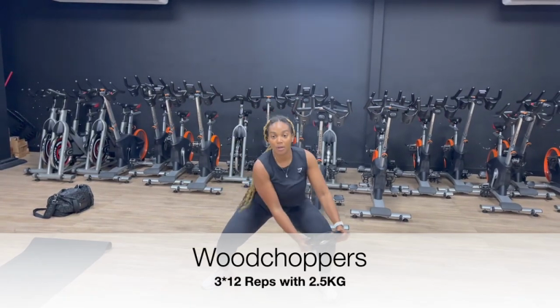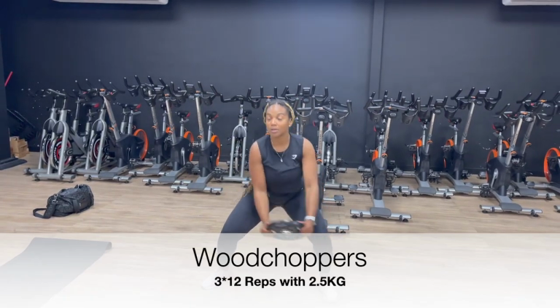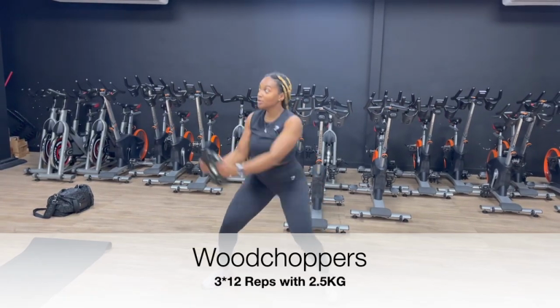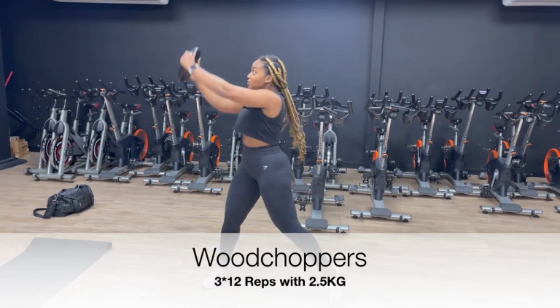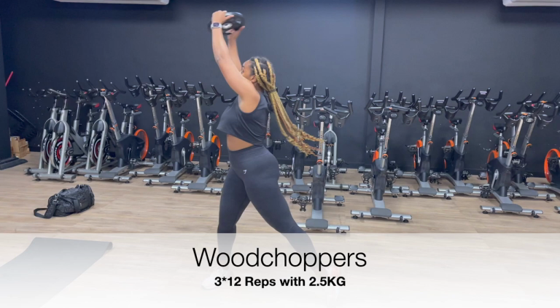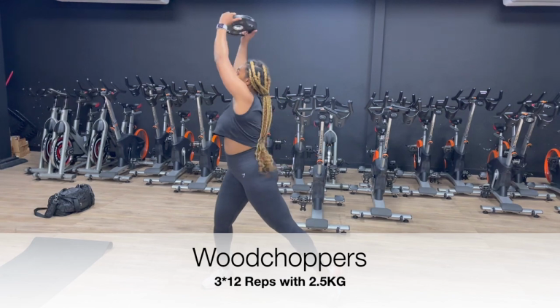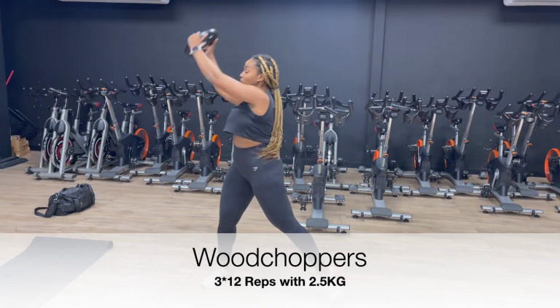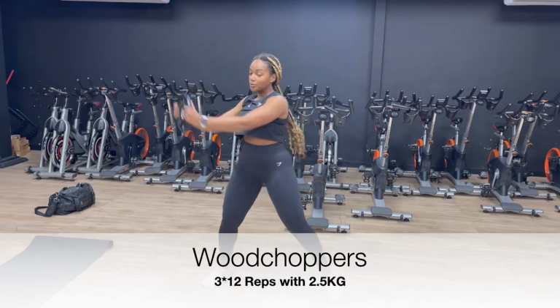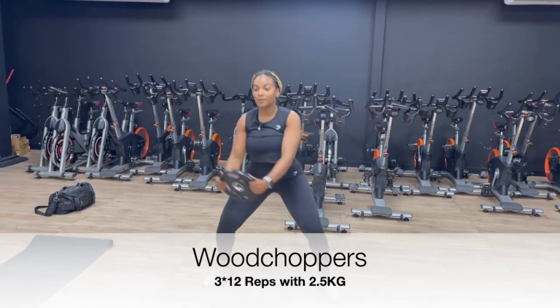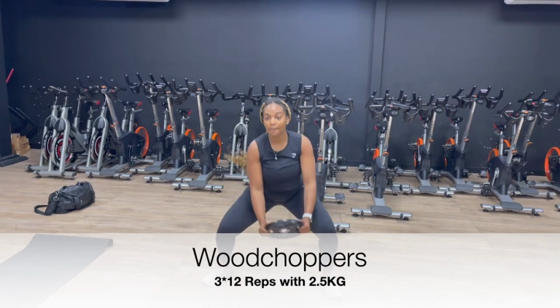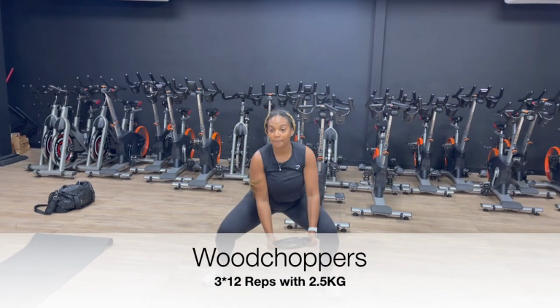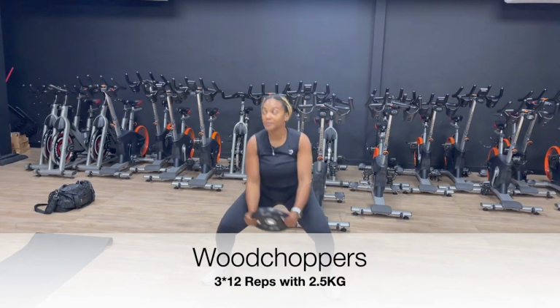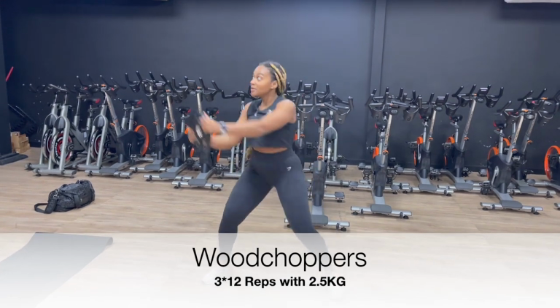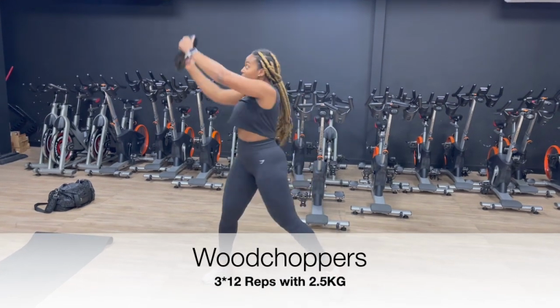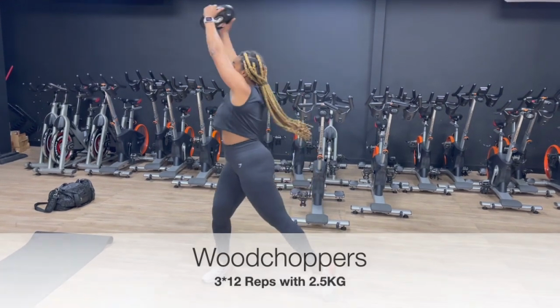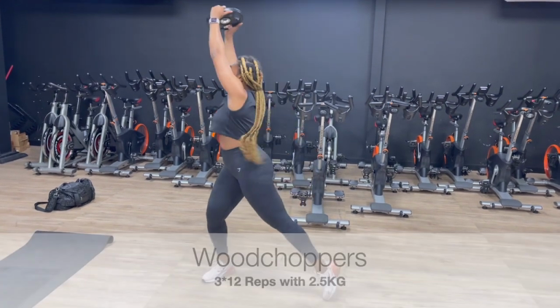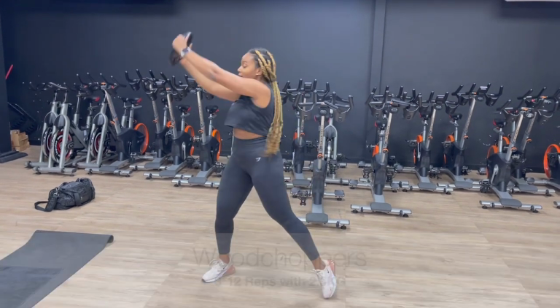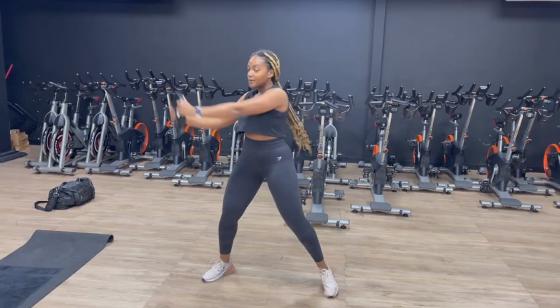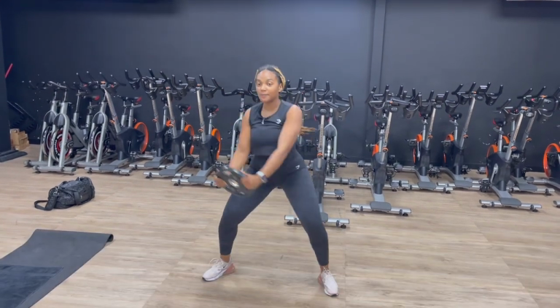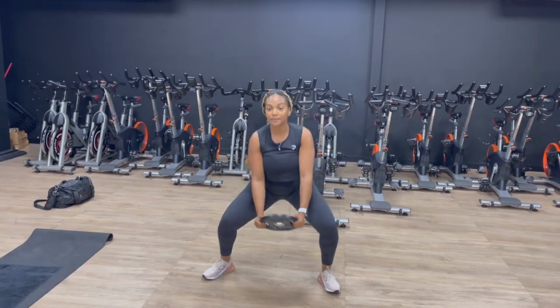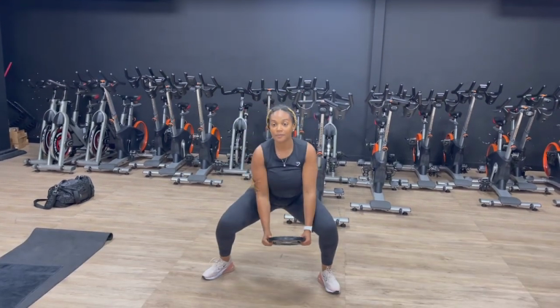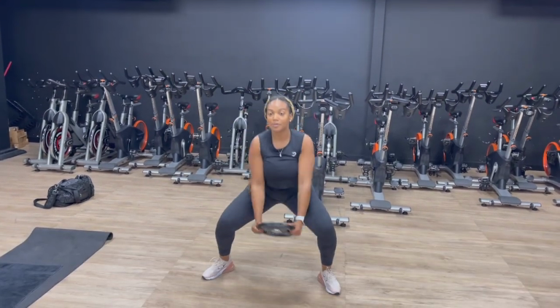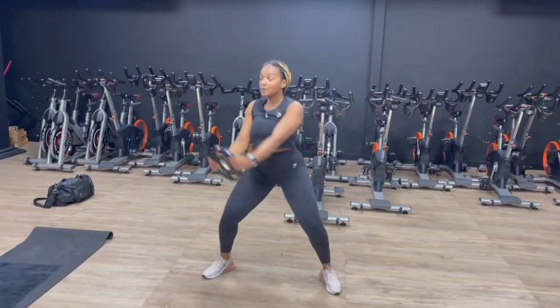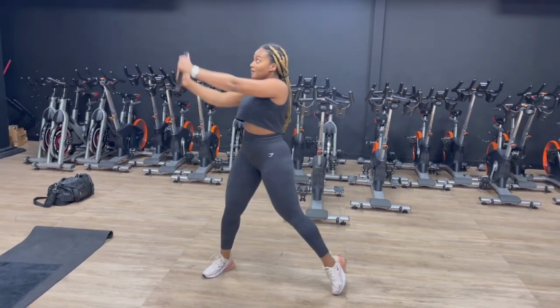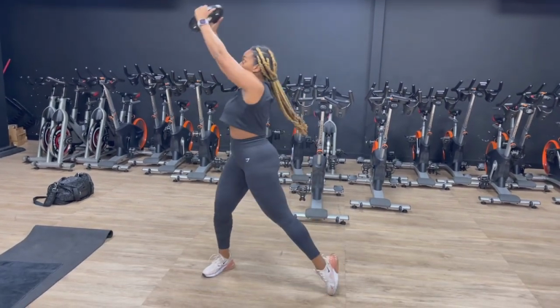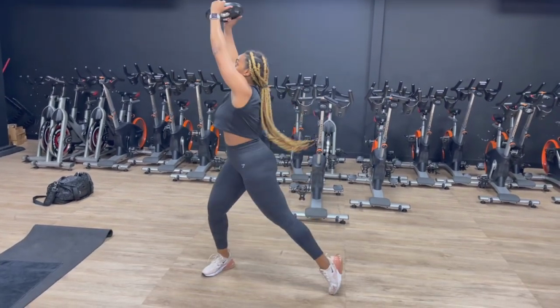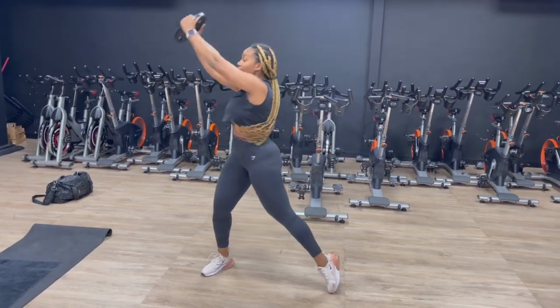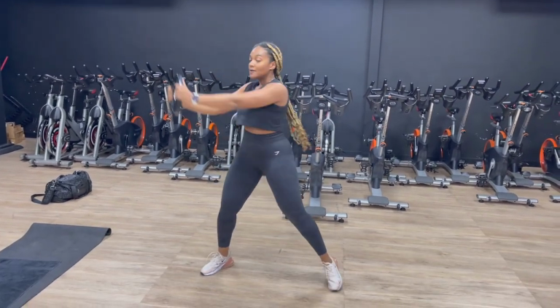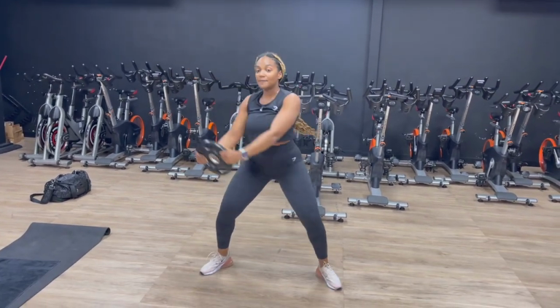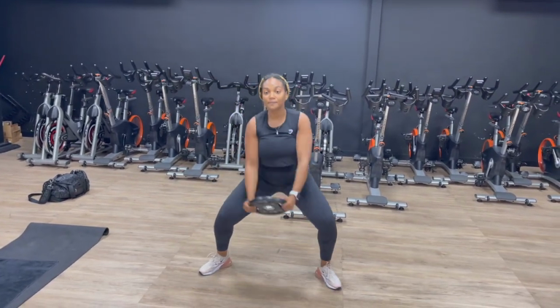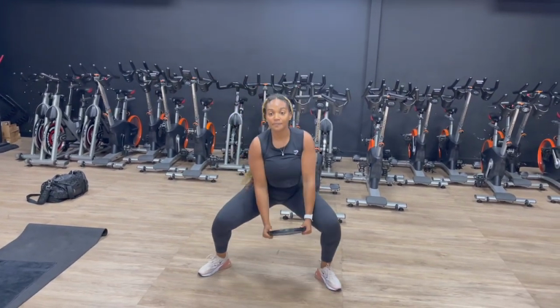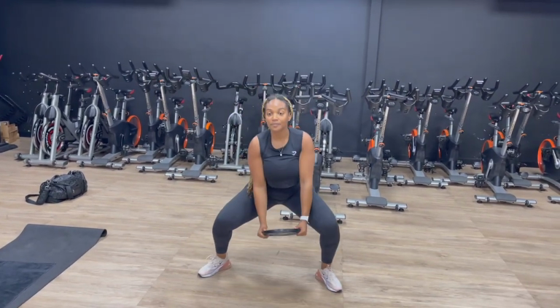Wood choppers — 3 sets, 12 reps on each side with a 2.5 kg weight.